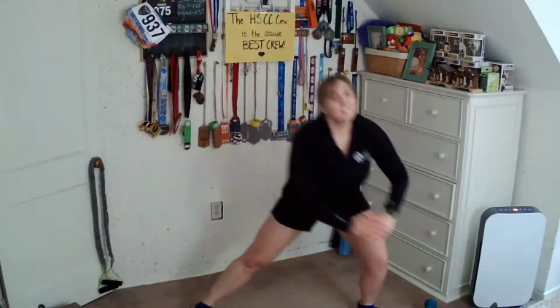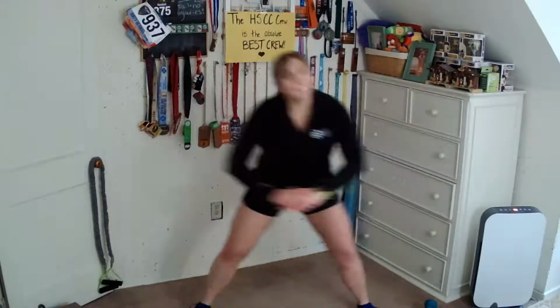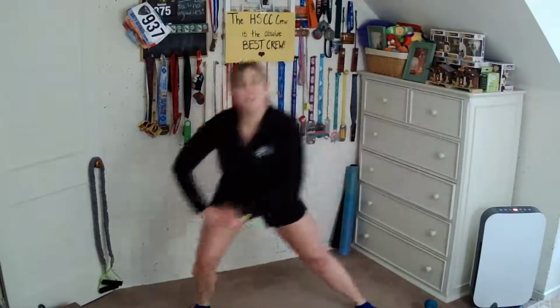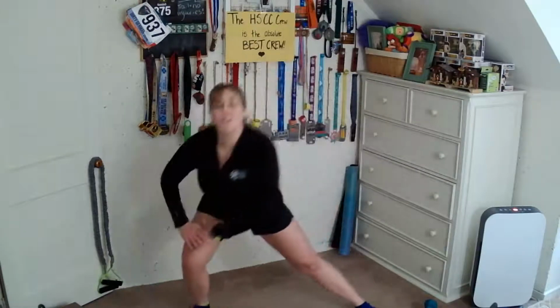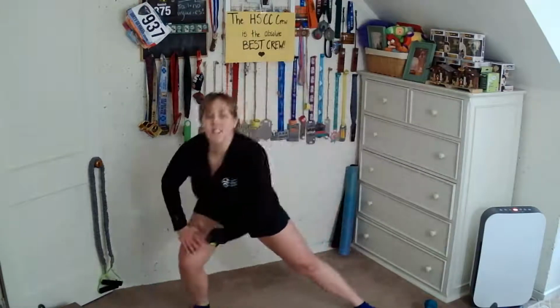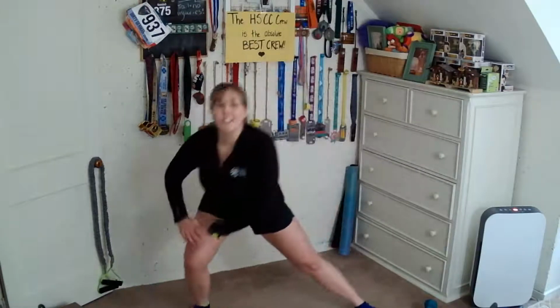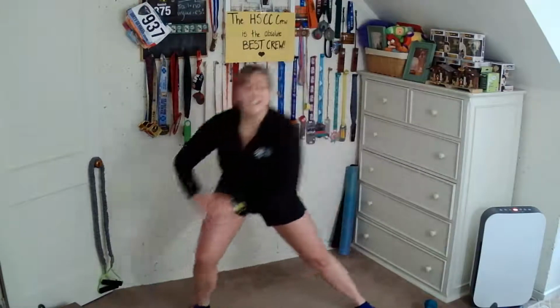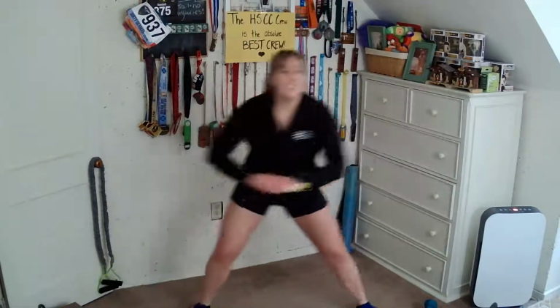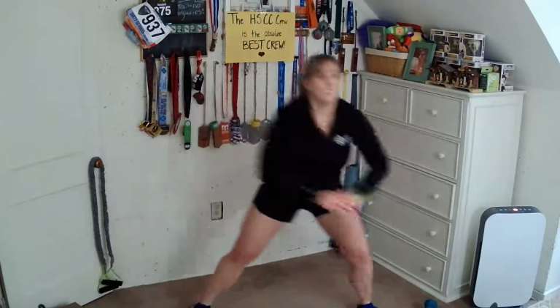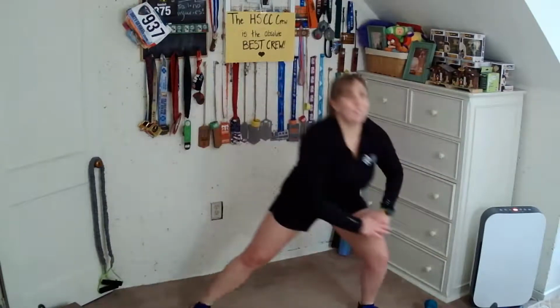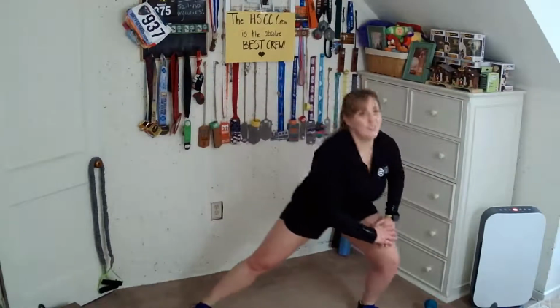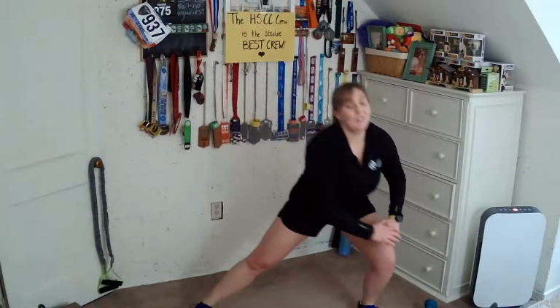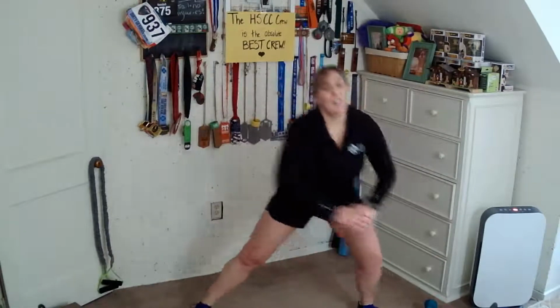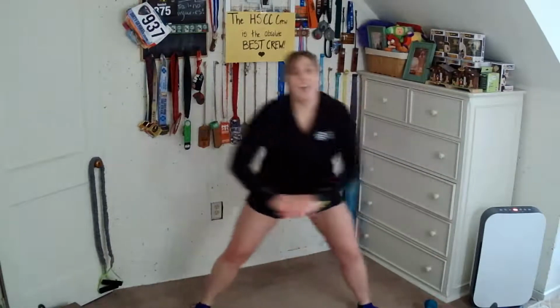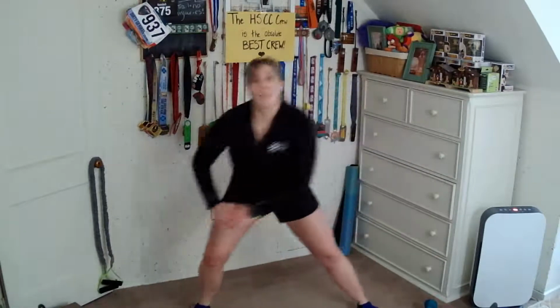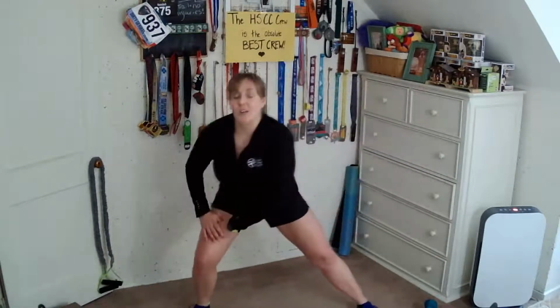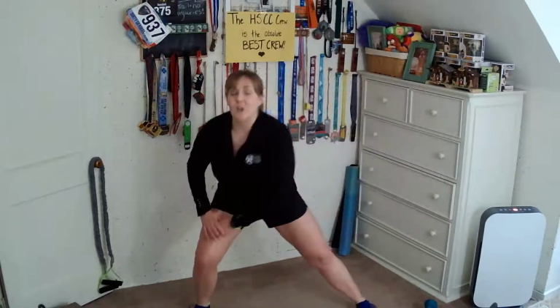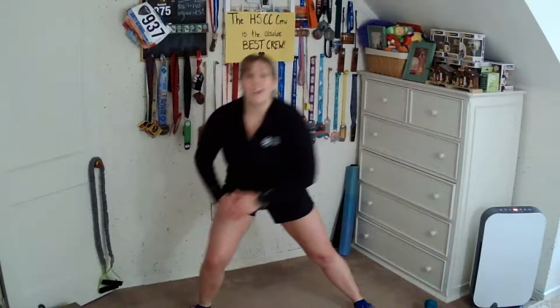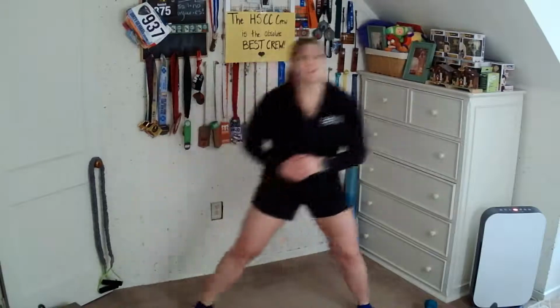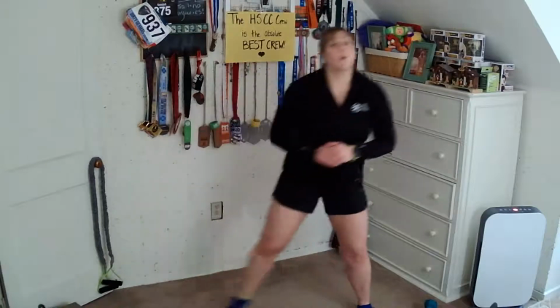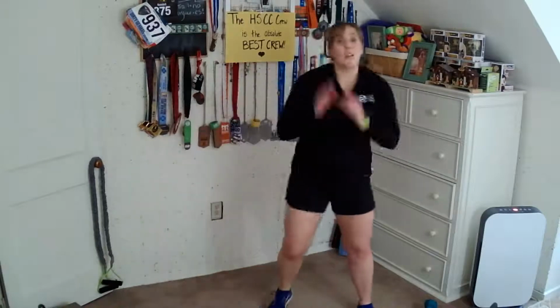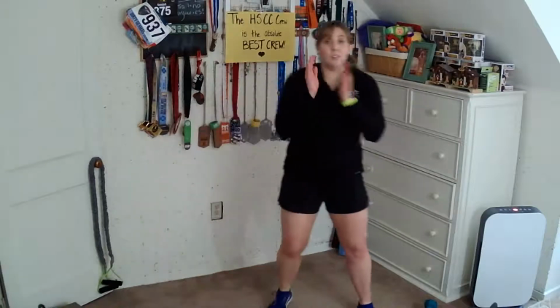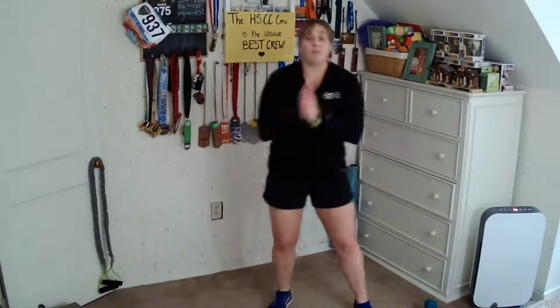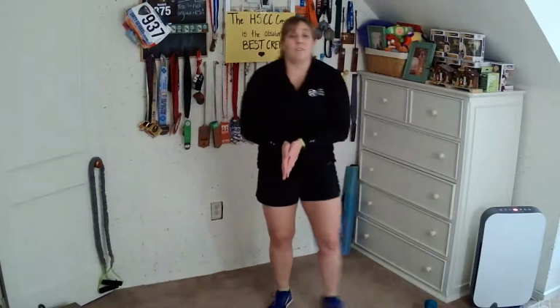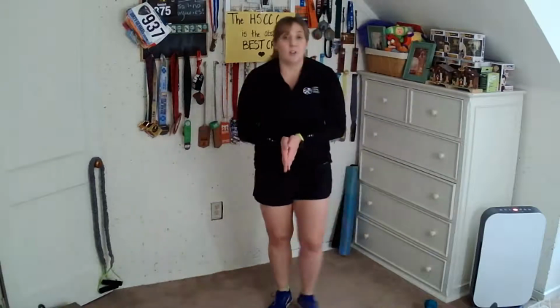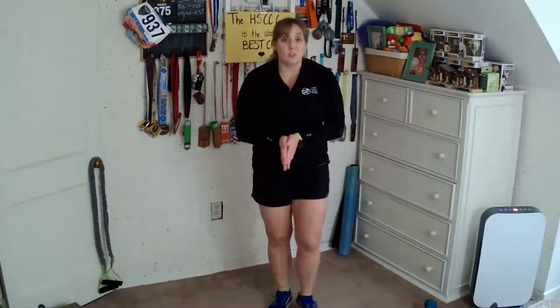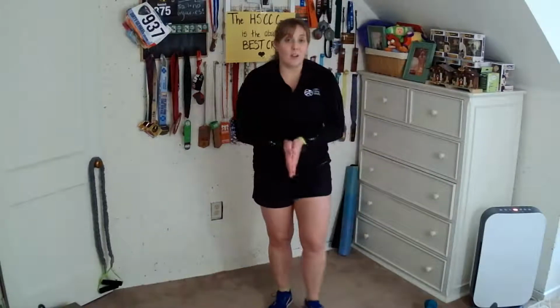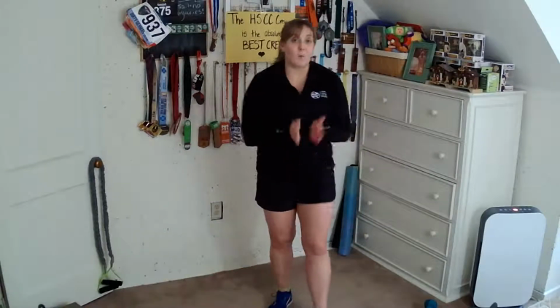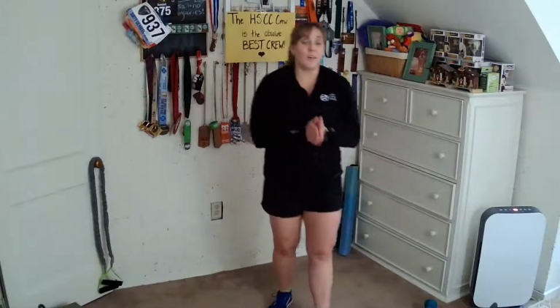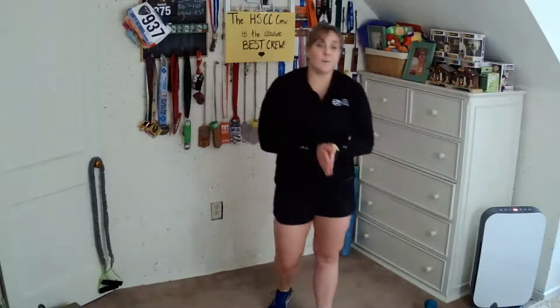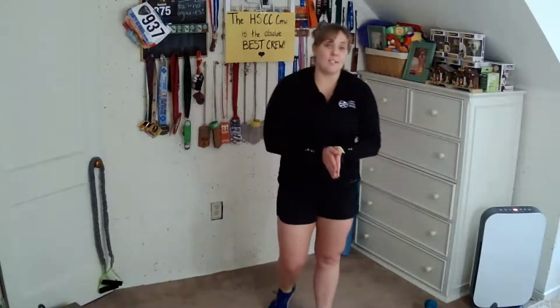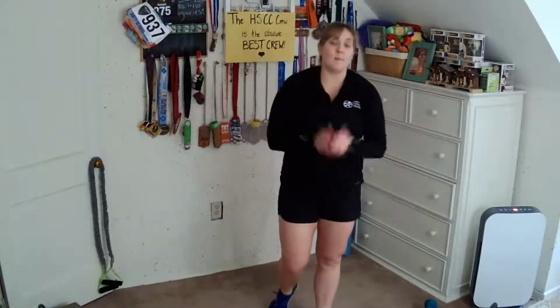We're going to take the feet out wide, shift it right and left. Four, three, two, and one. So we're going into our first block, working with tempo.